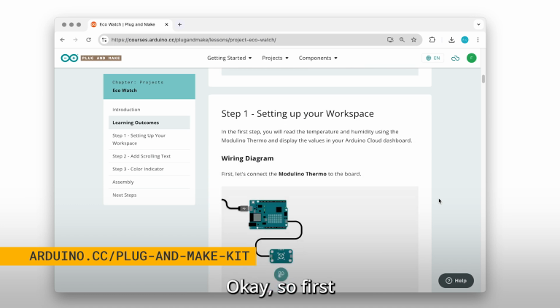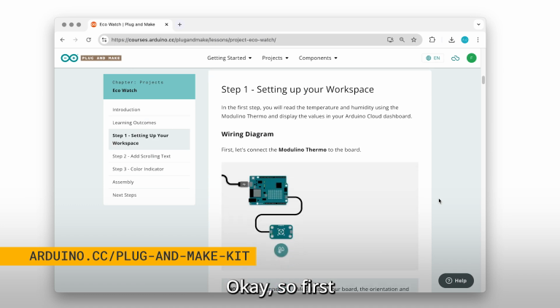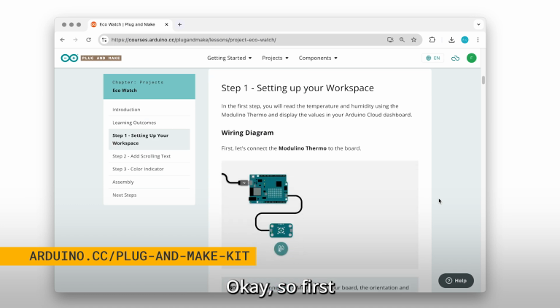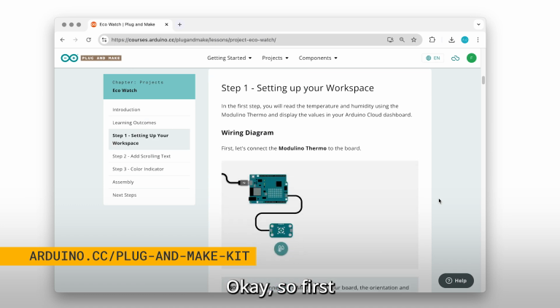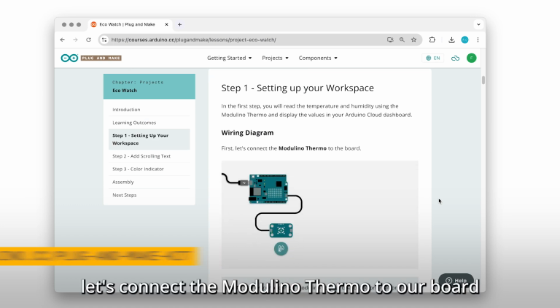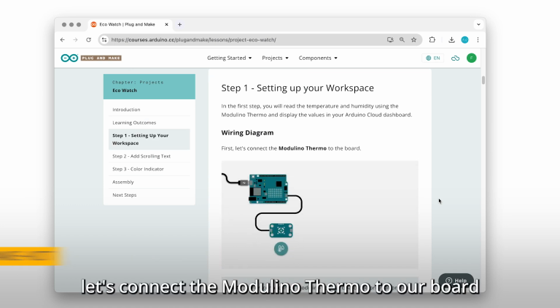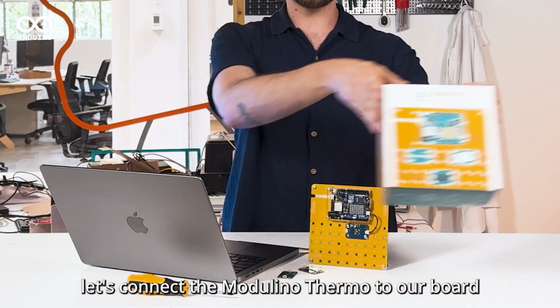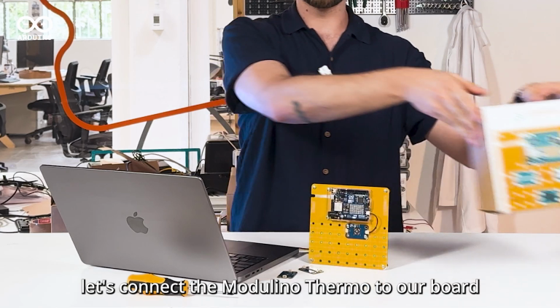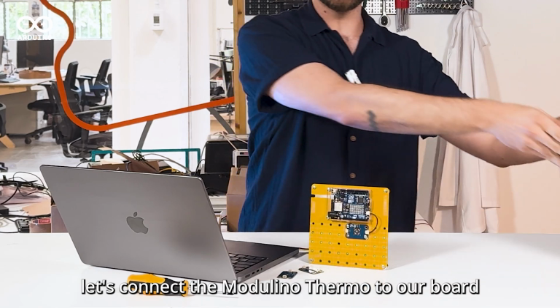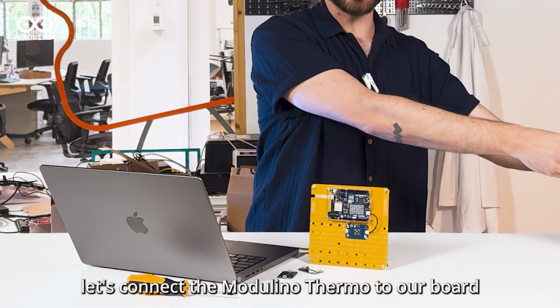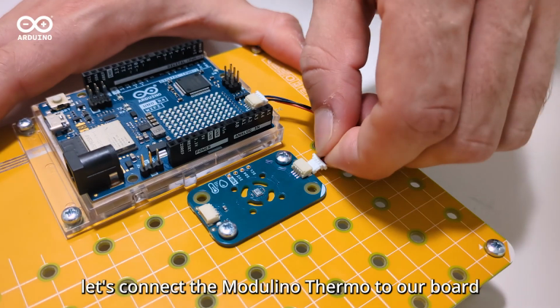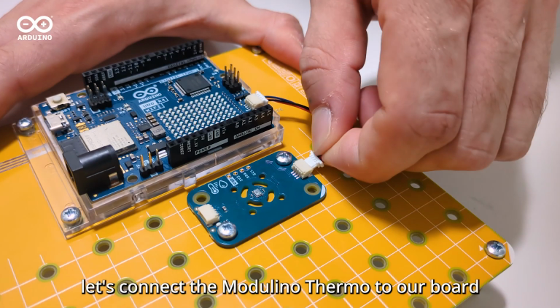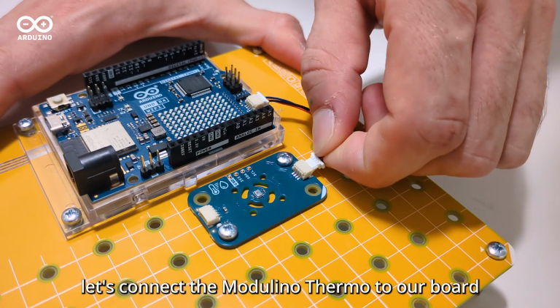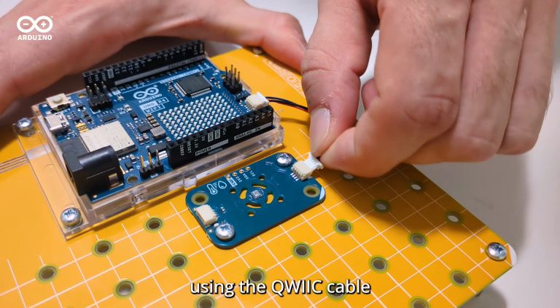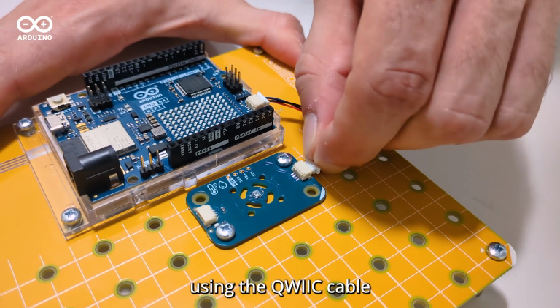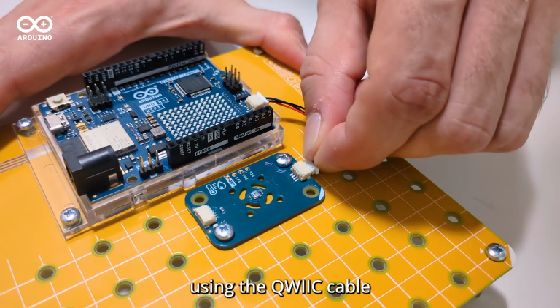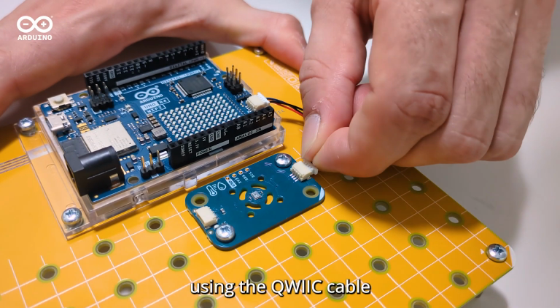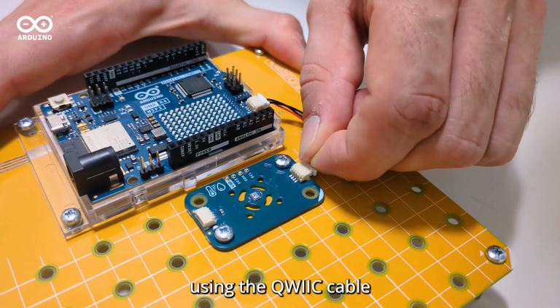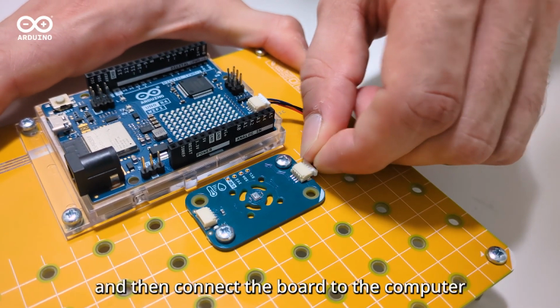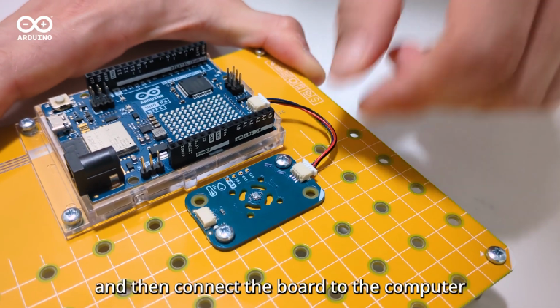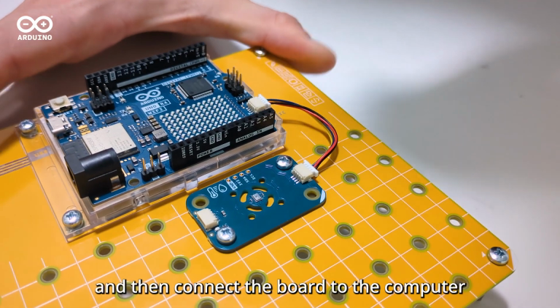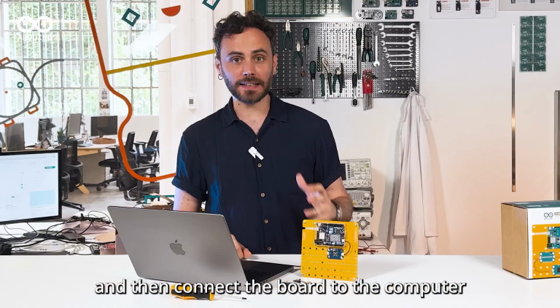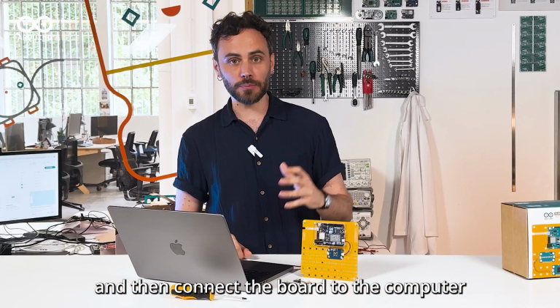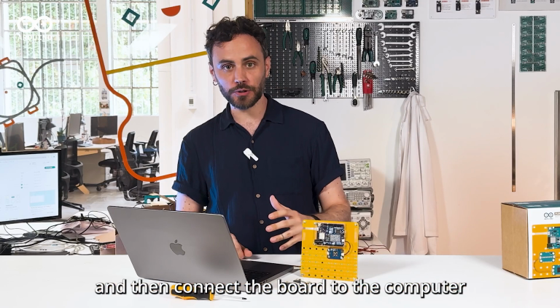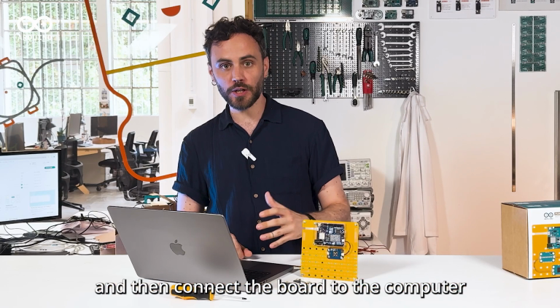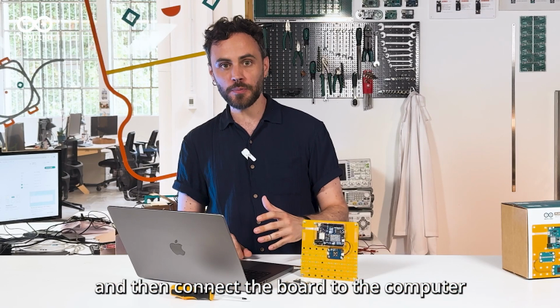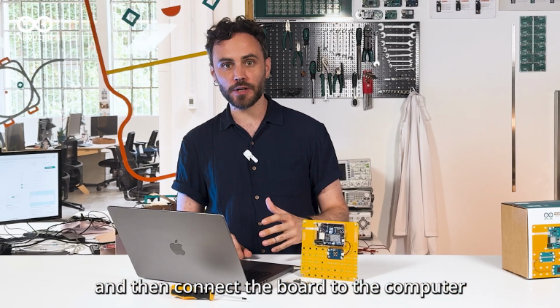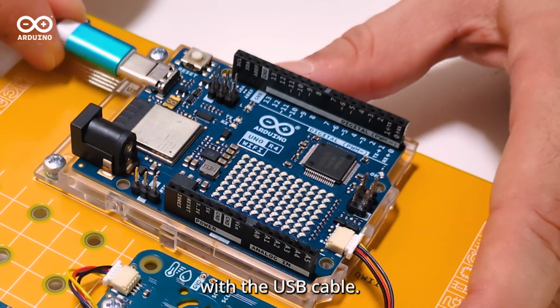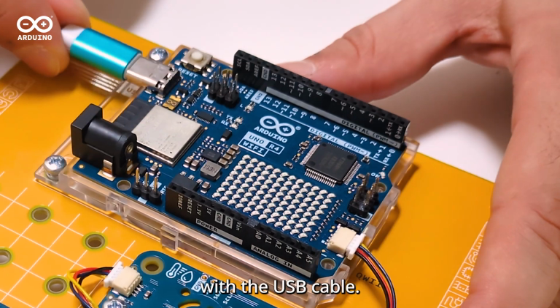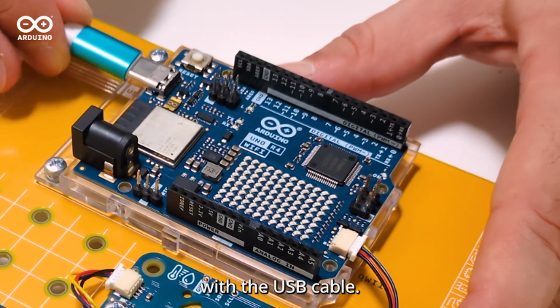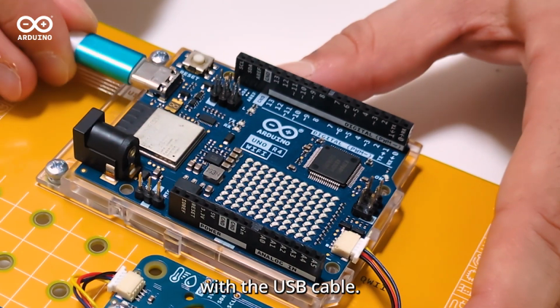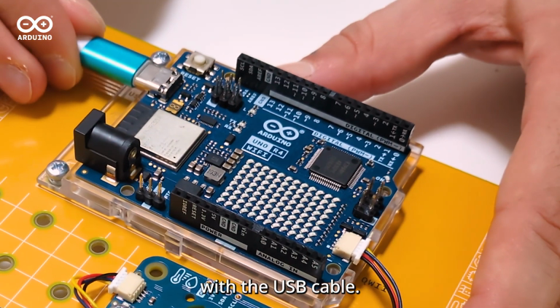First, let's connect the Modulino Thermo to our board using the Quick Cable, and then connect the board to the computer with a USB cable.